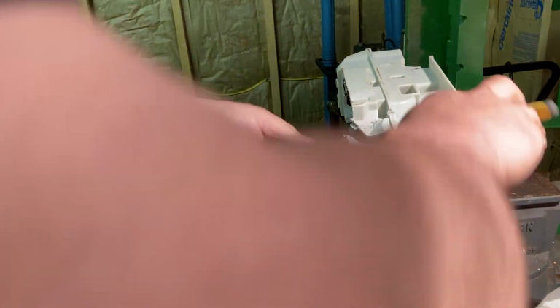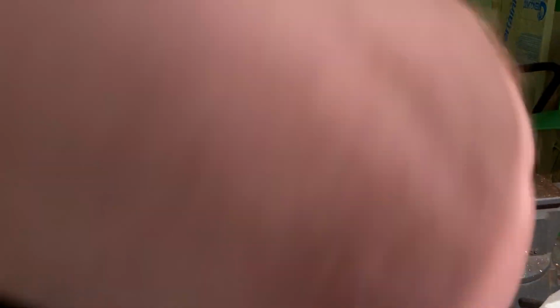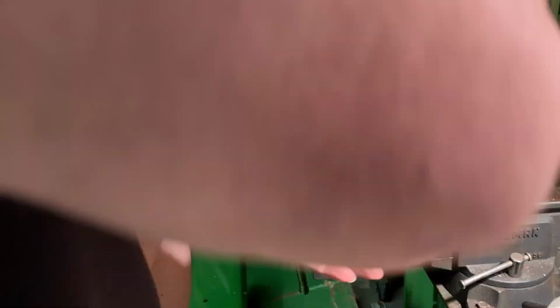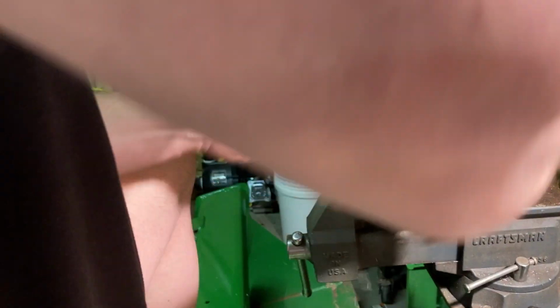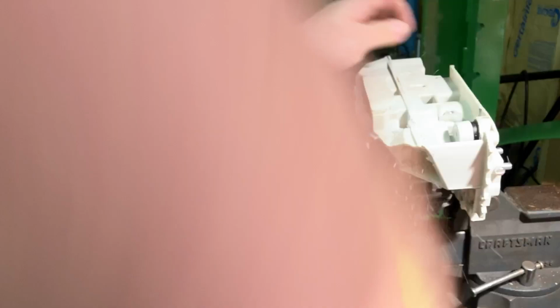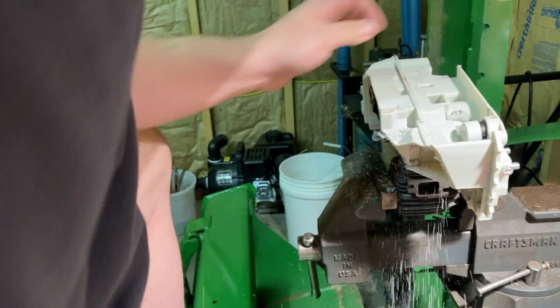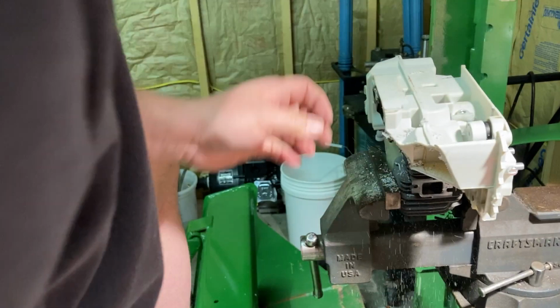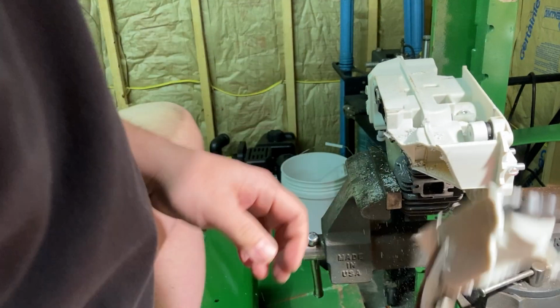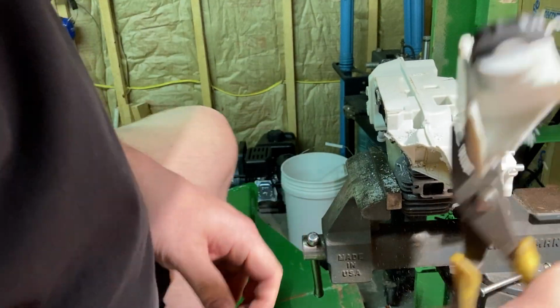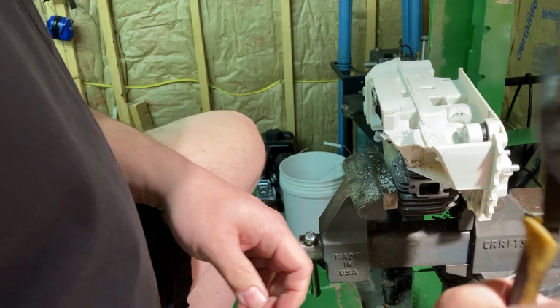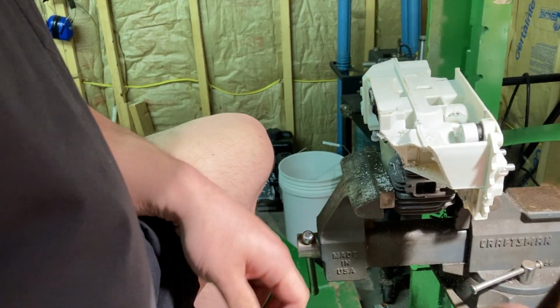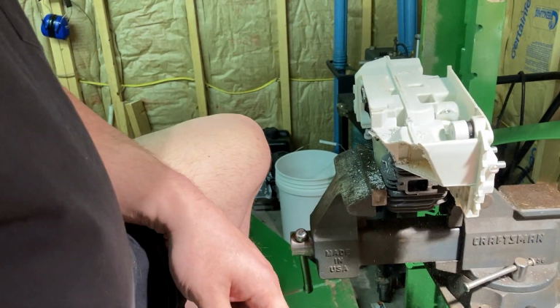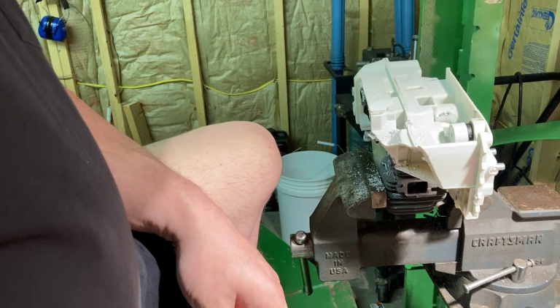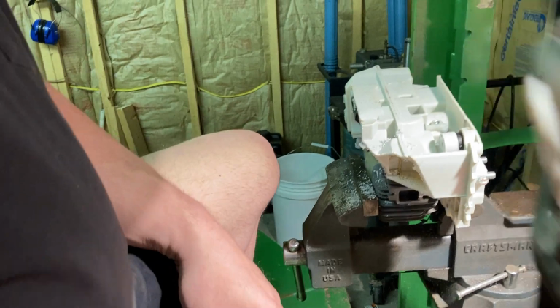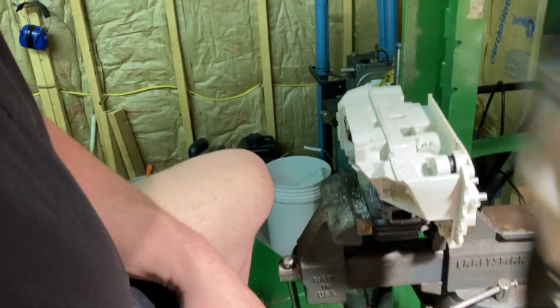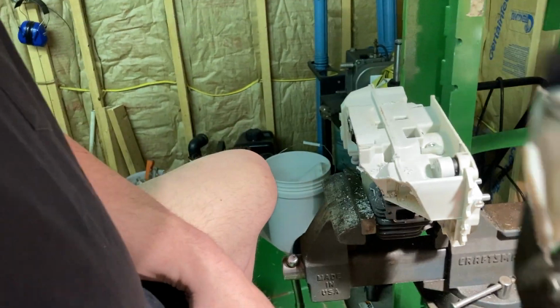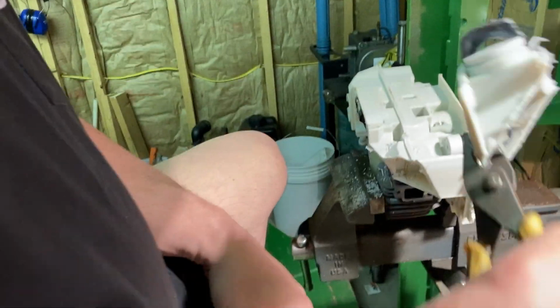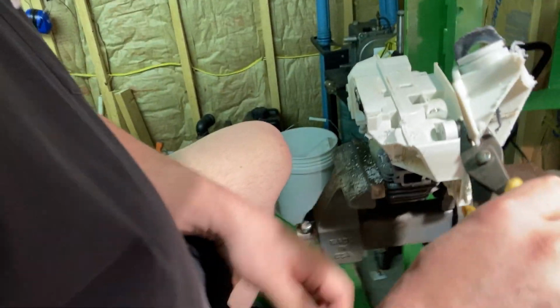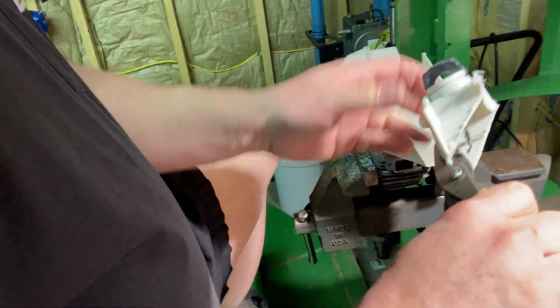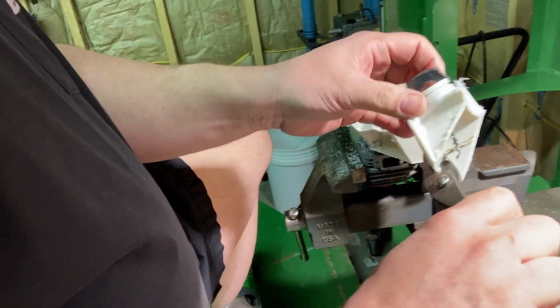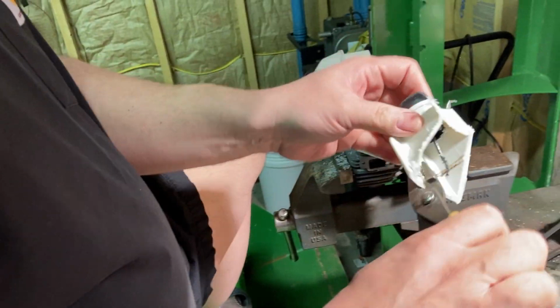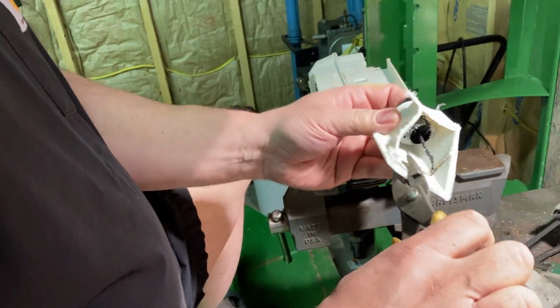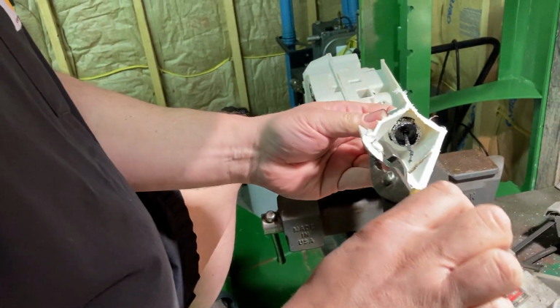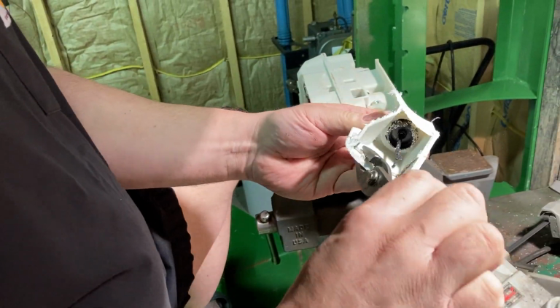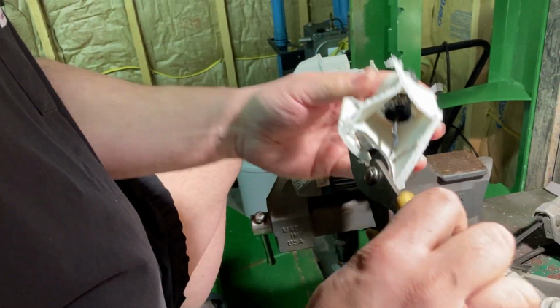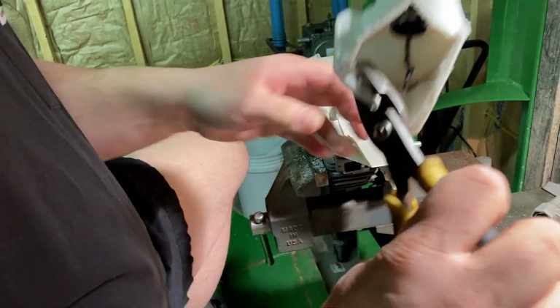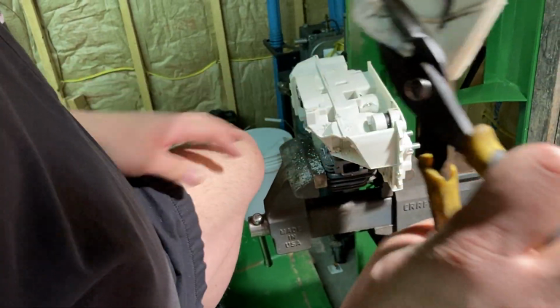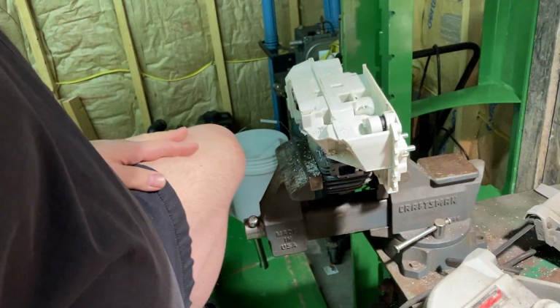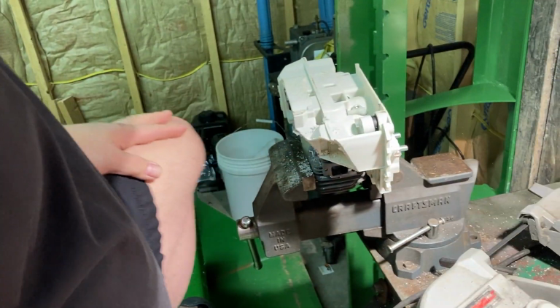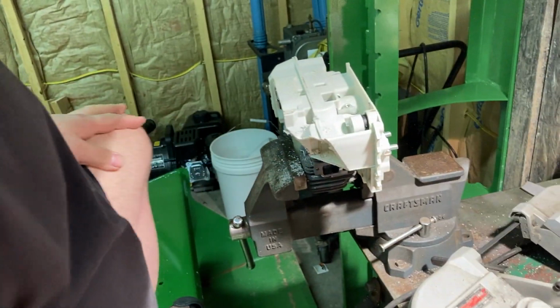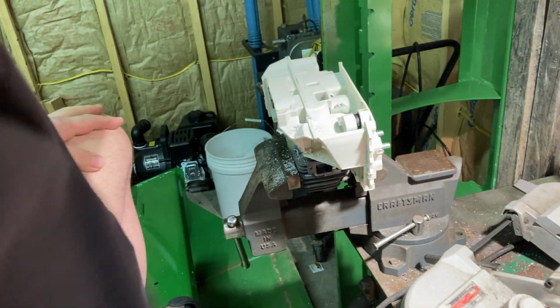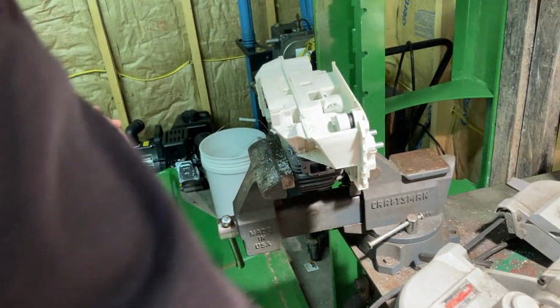Put it in the bin. Now you can bring it to the dealer and you can get a new oil cap. You make sure it fits.